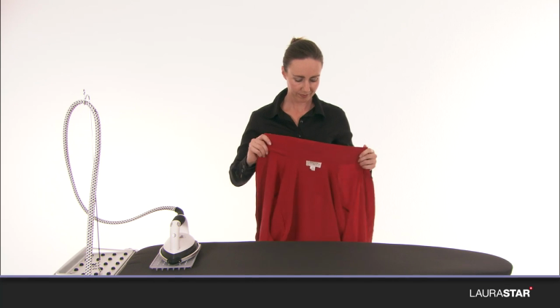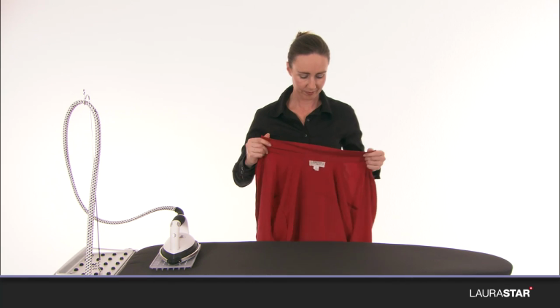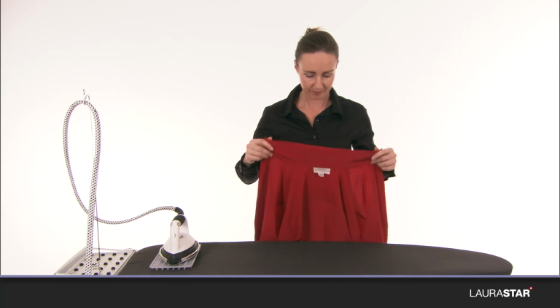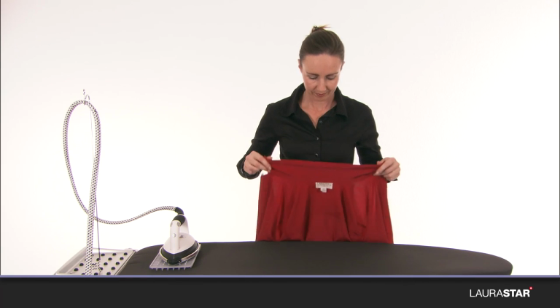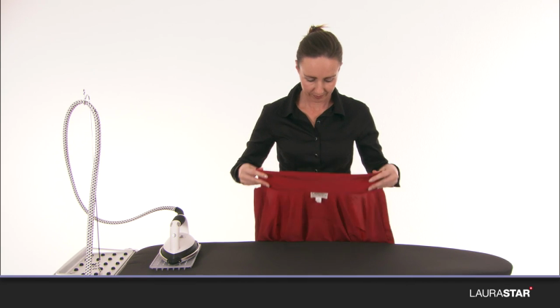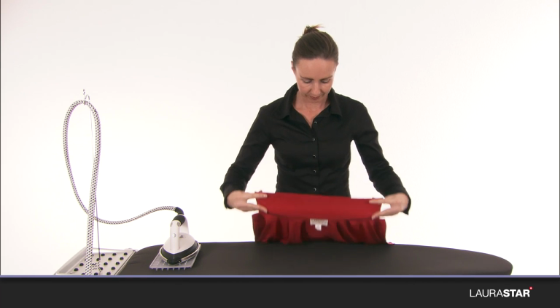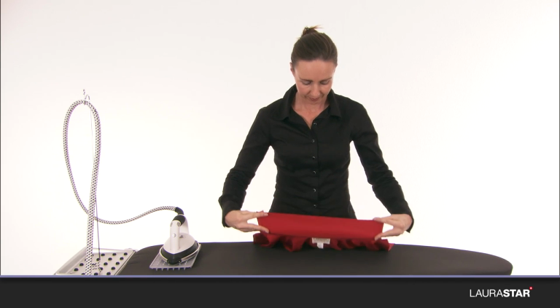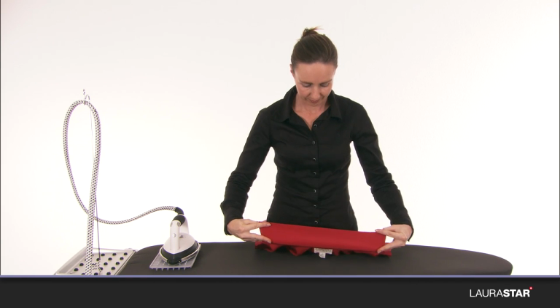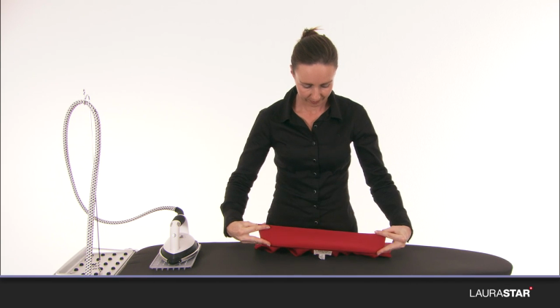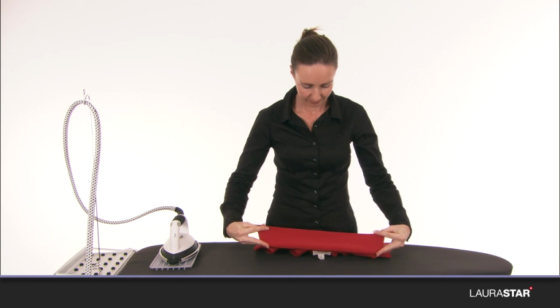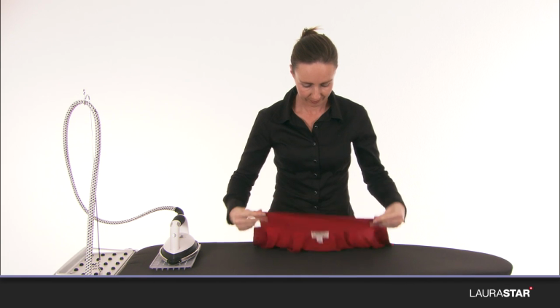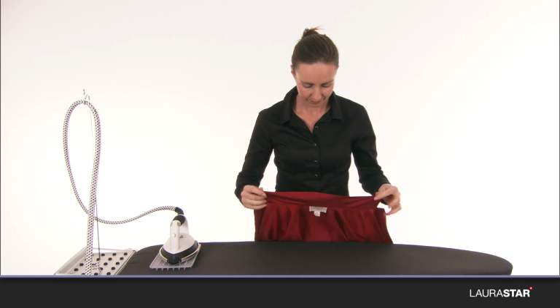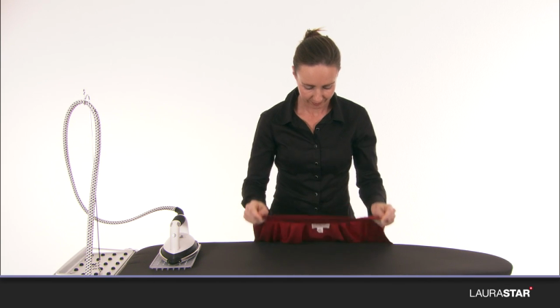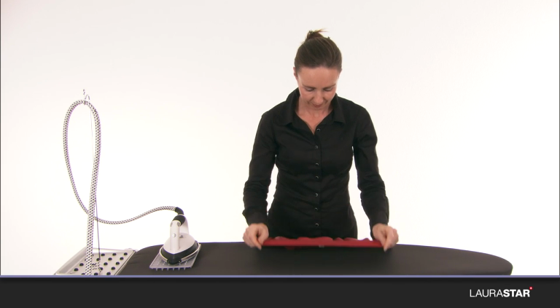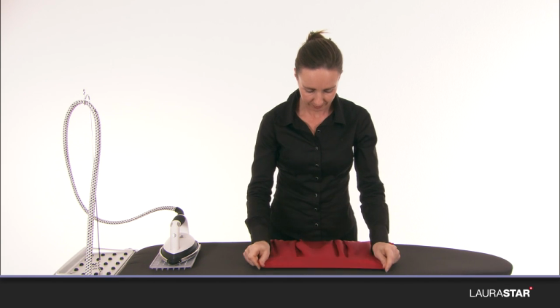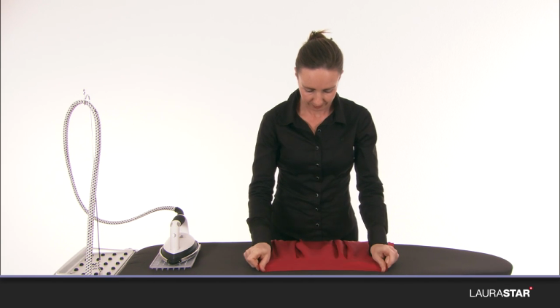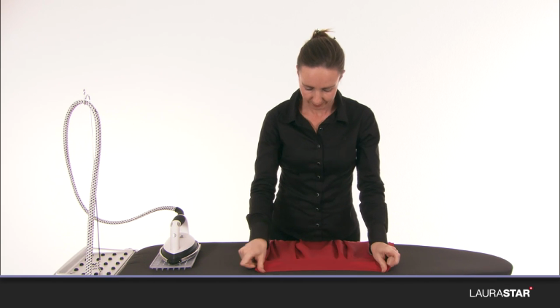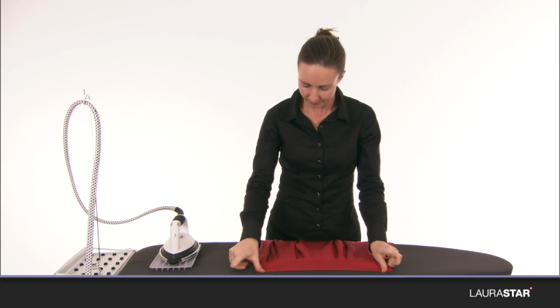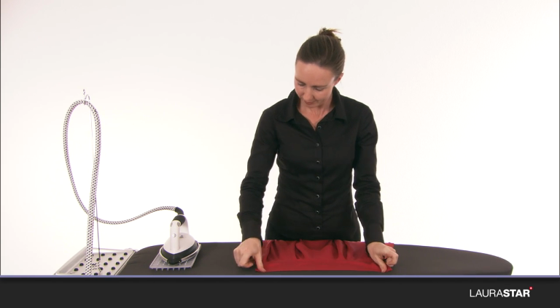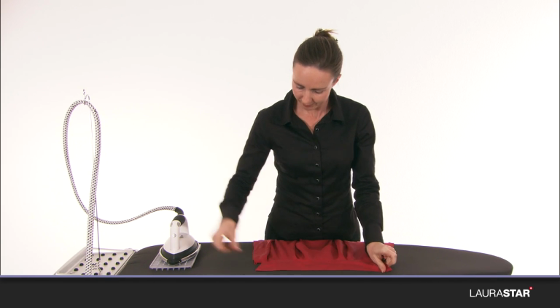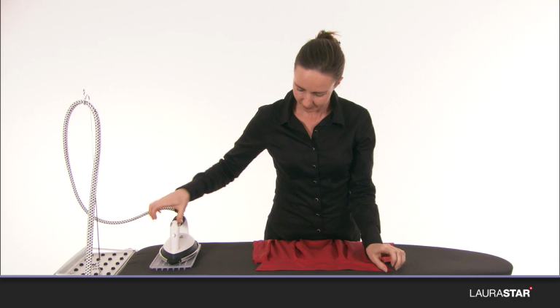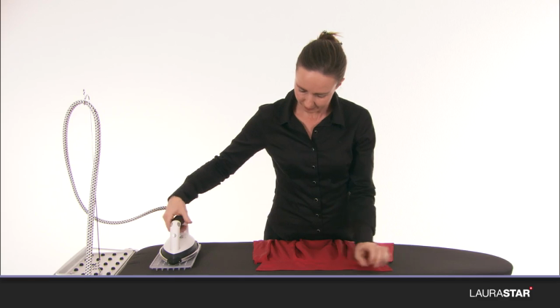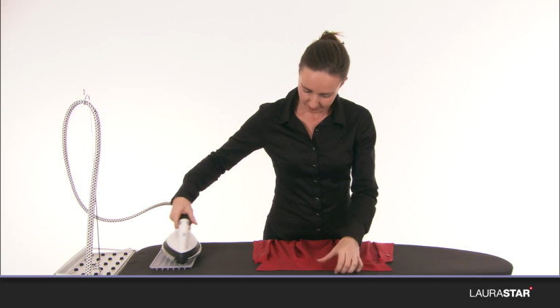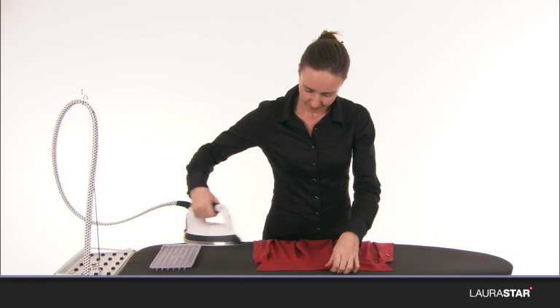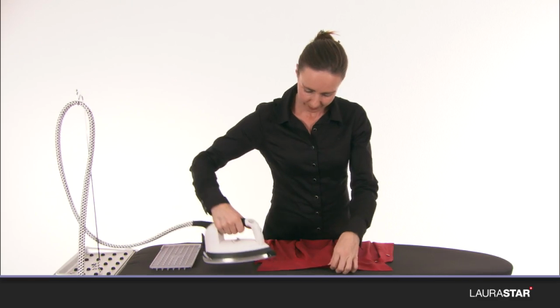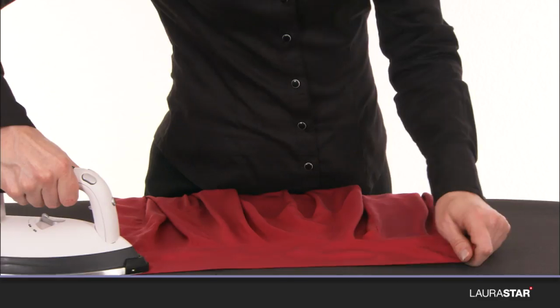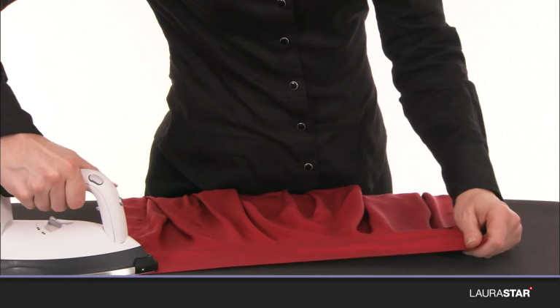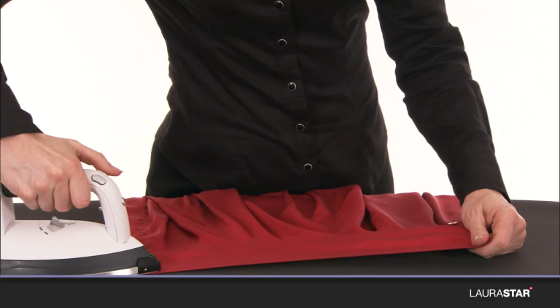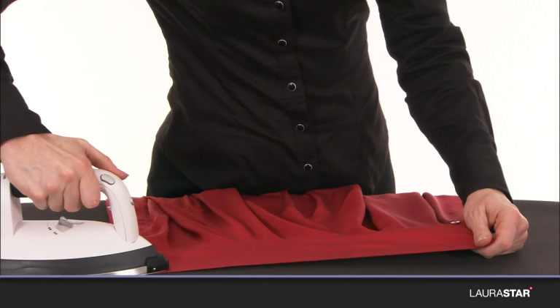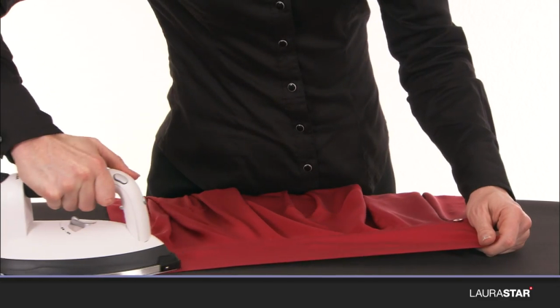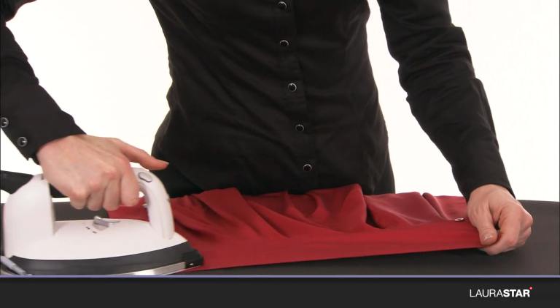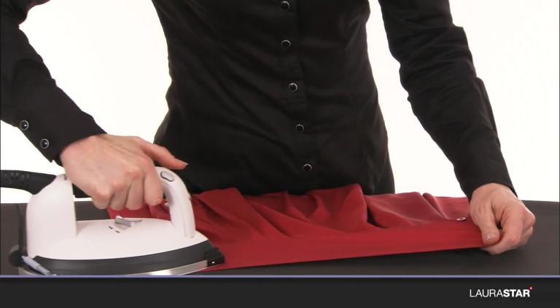With the soft pressing sole plate, iron the collar on the wrong side from the outside to the inside.